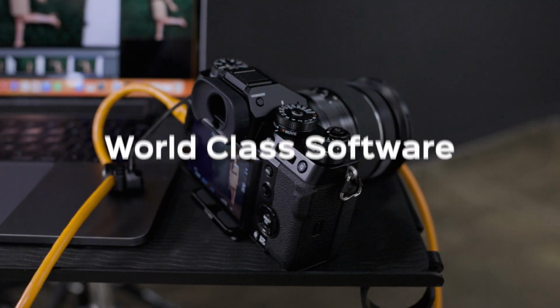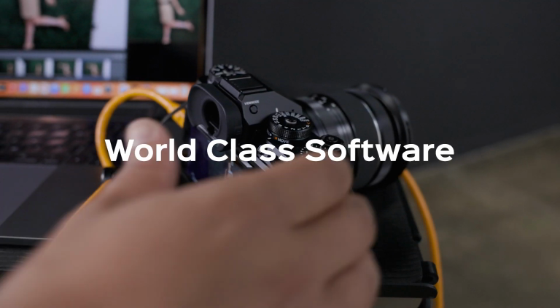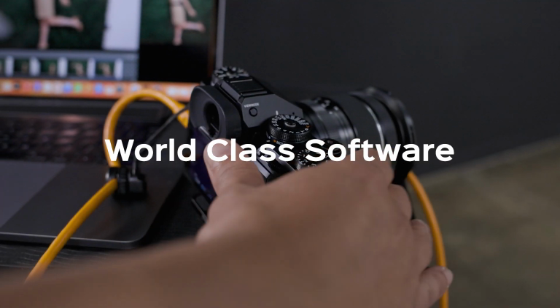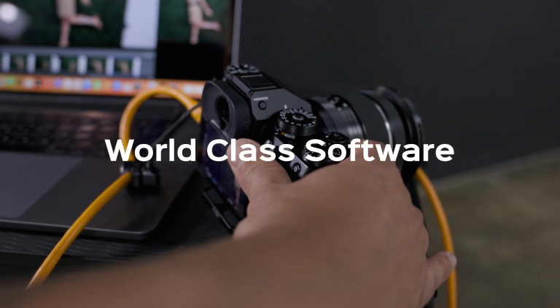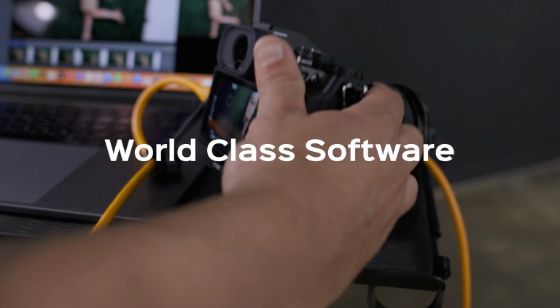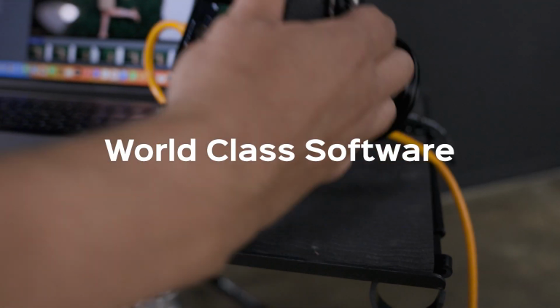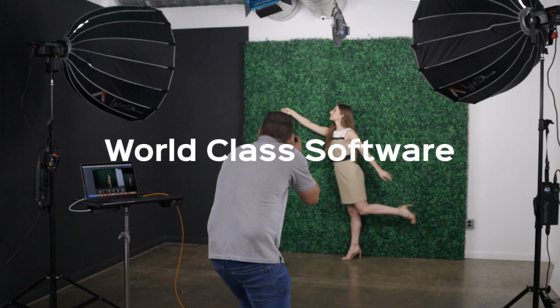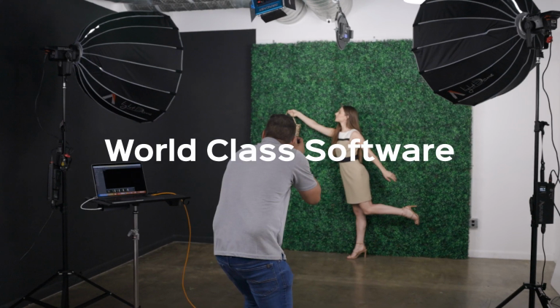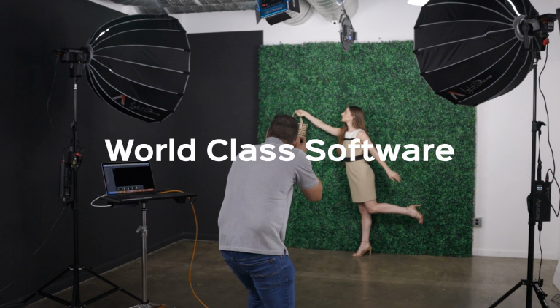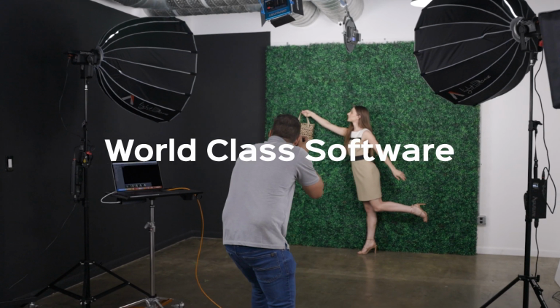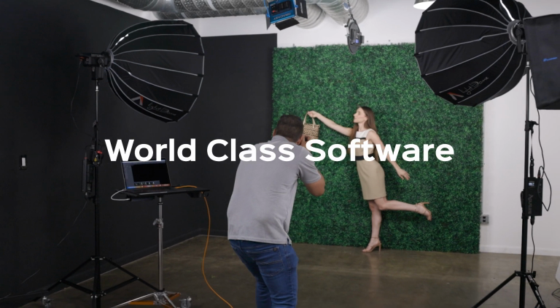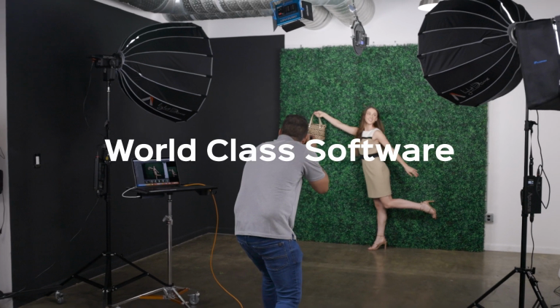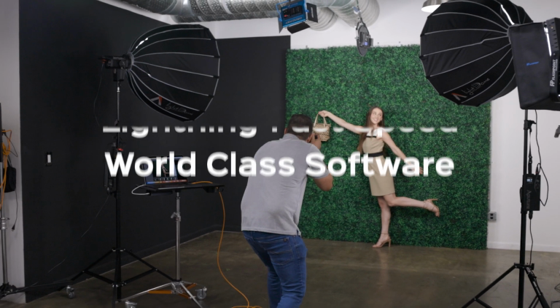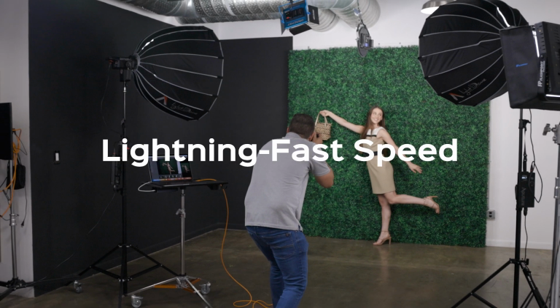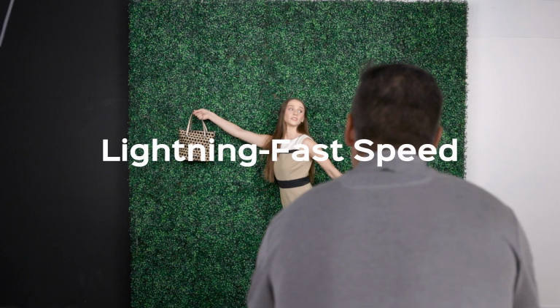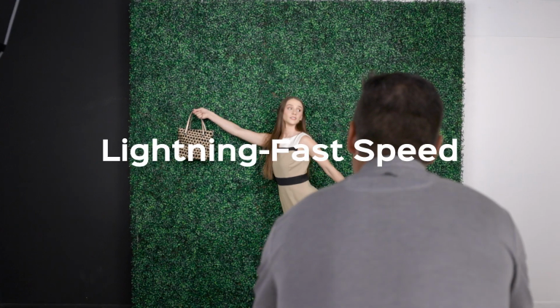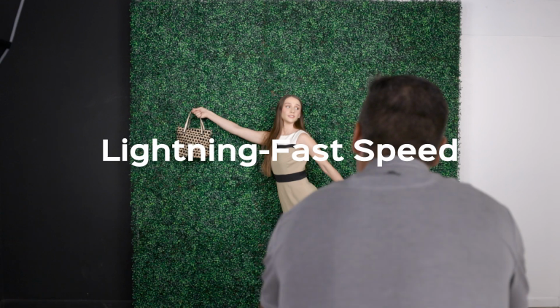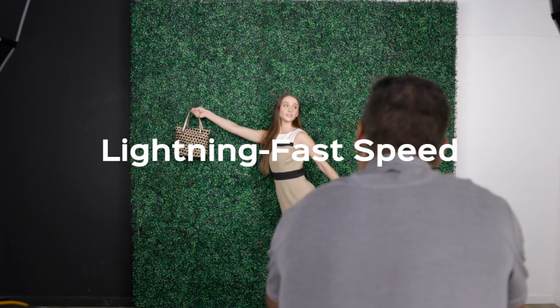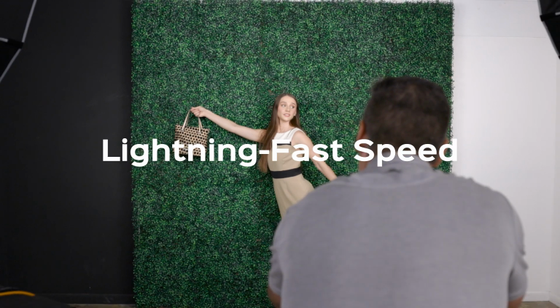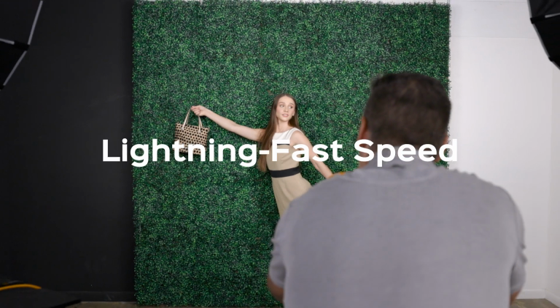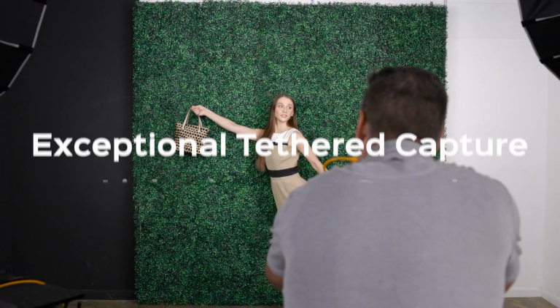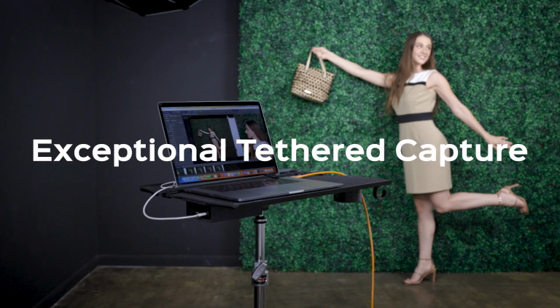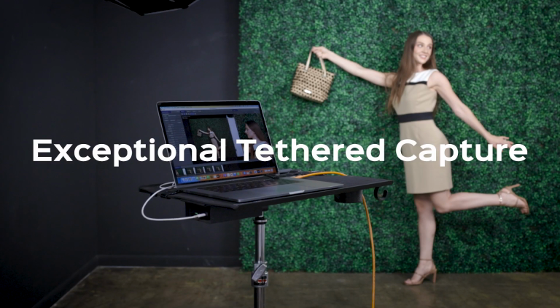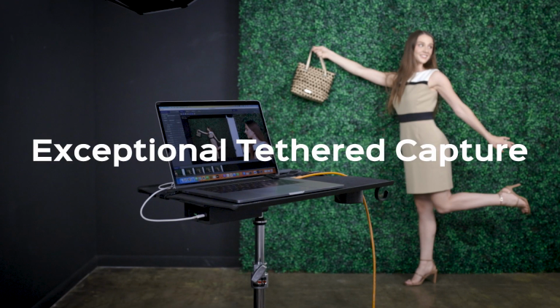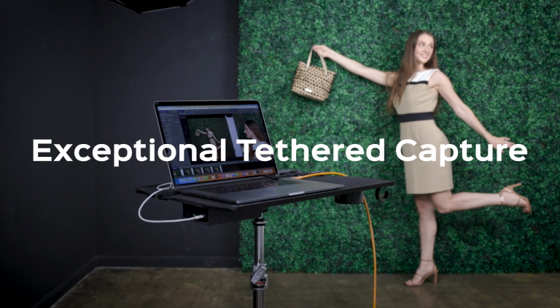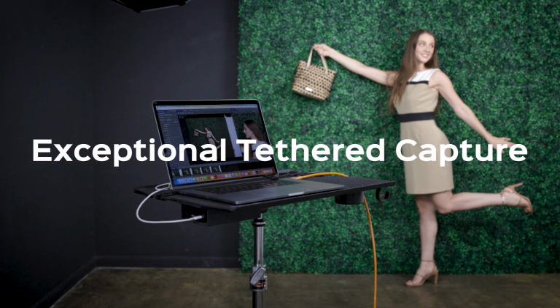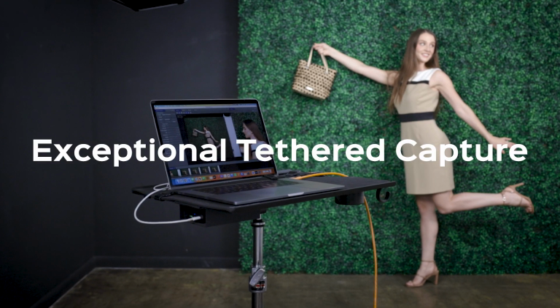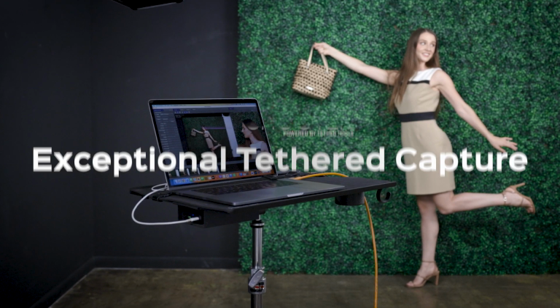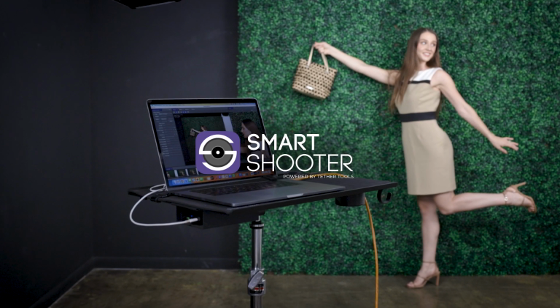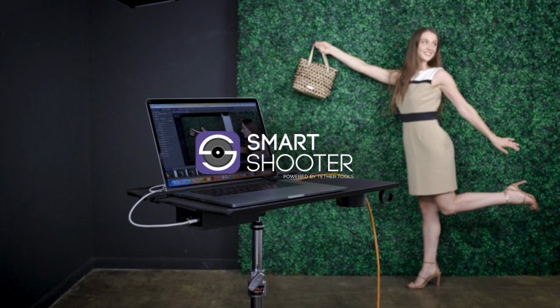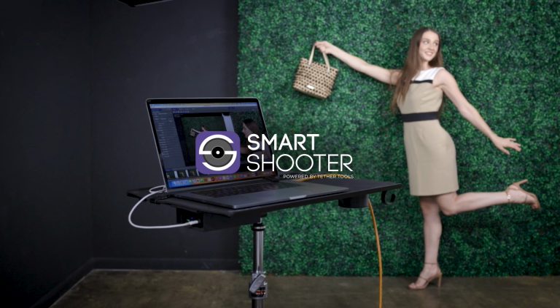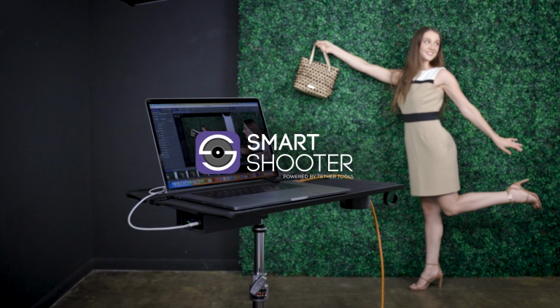World-class software built from the ground up with lightning fast speed for exceptional tethered capture. That's Smart Shooter 5.